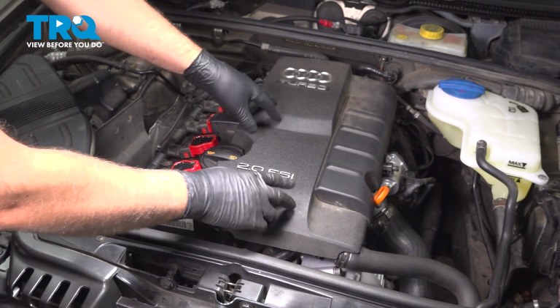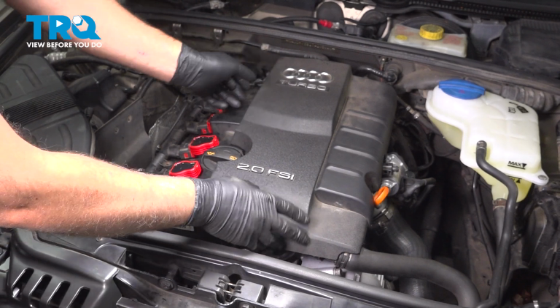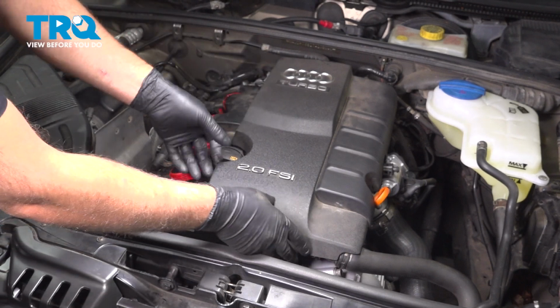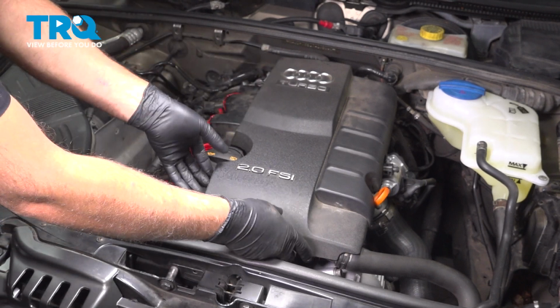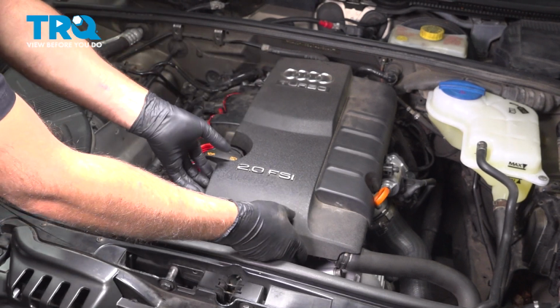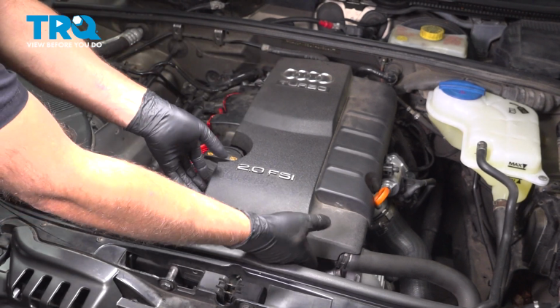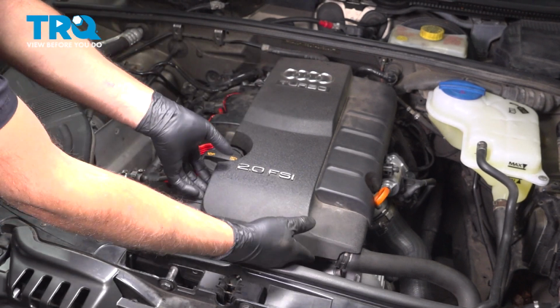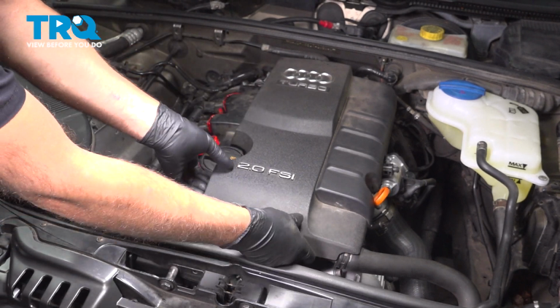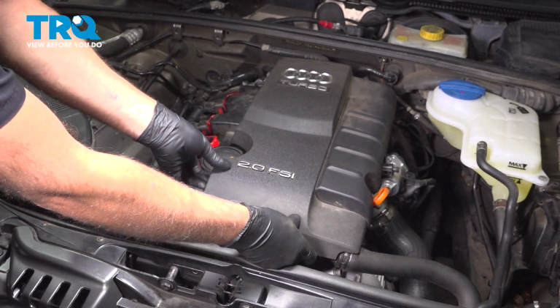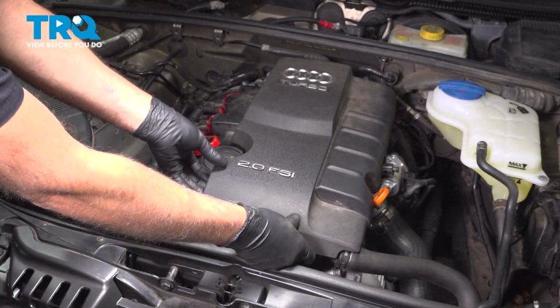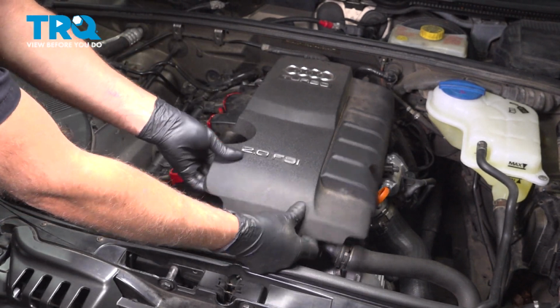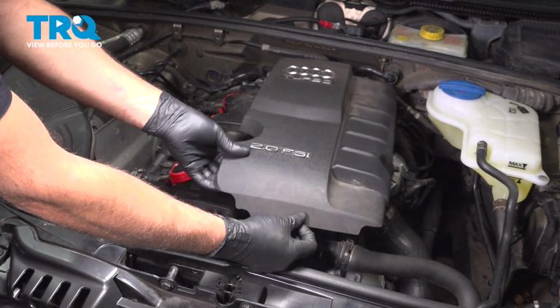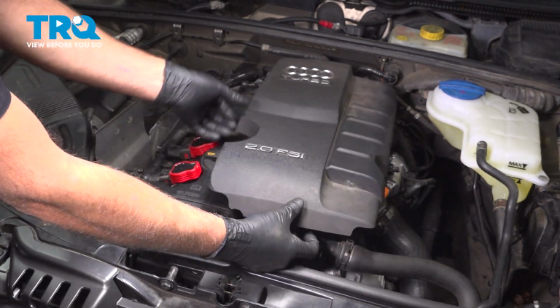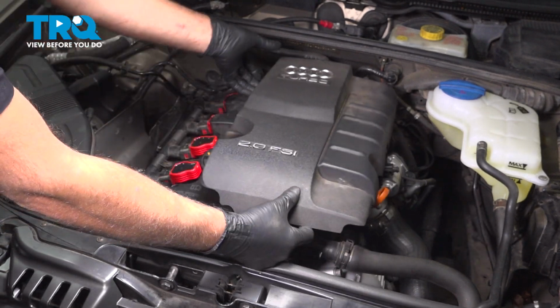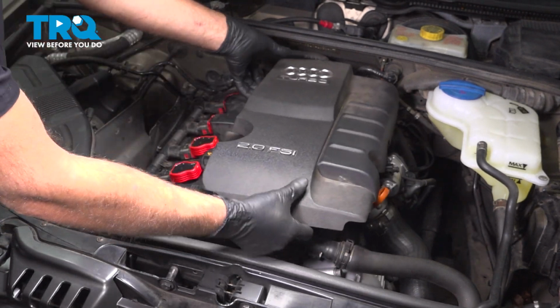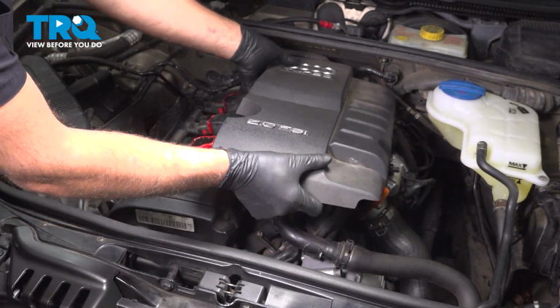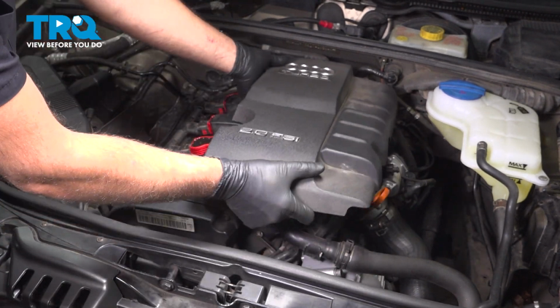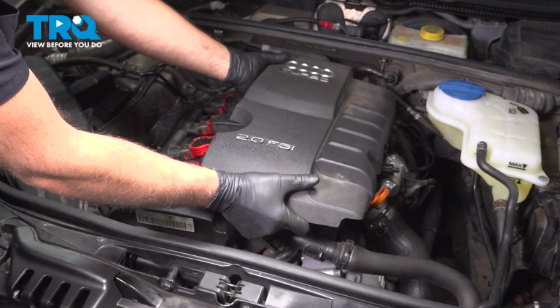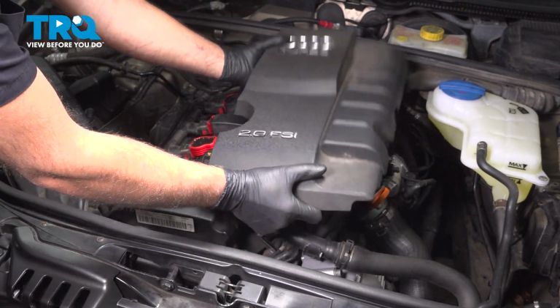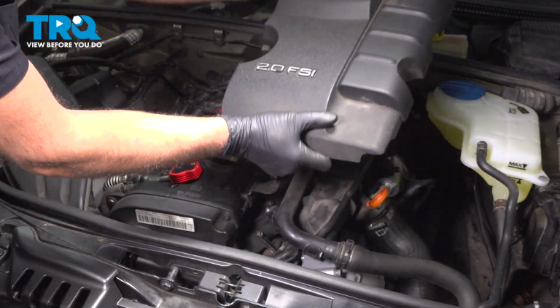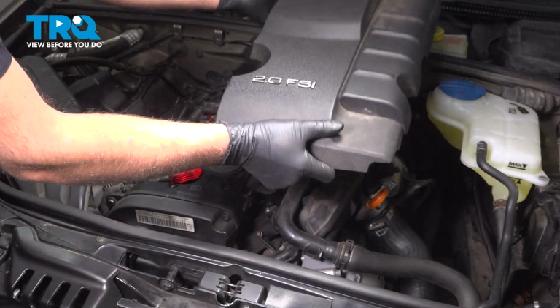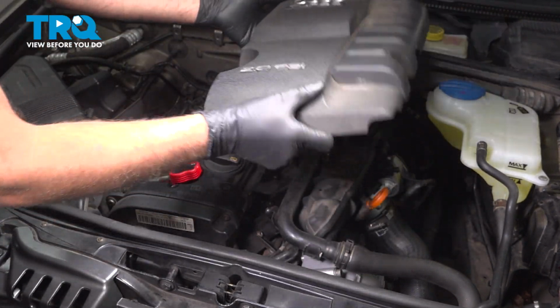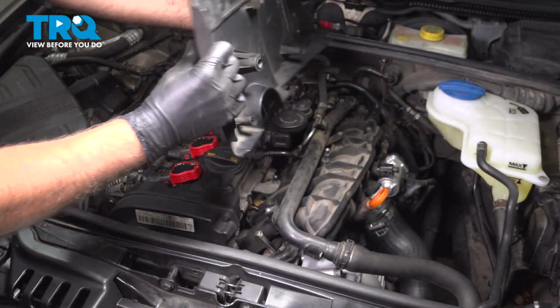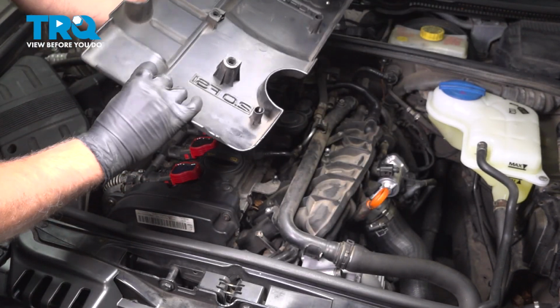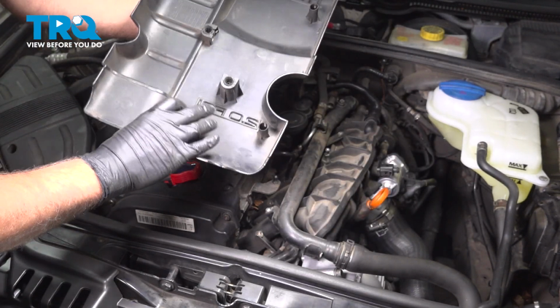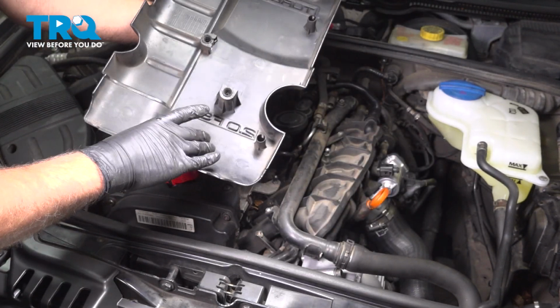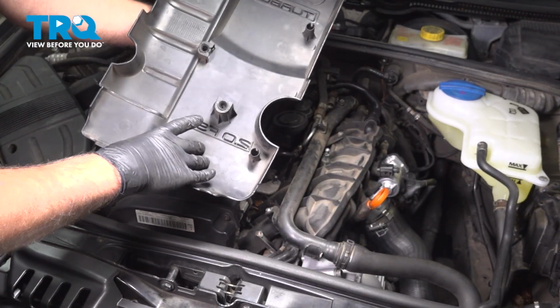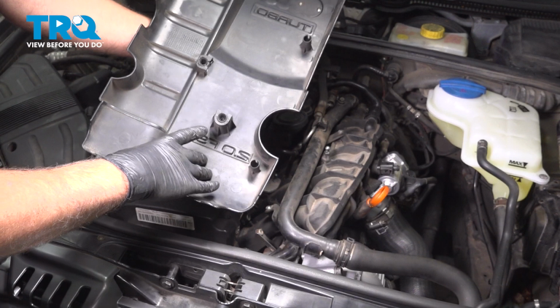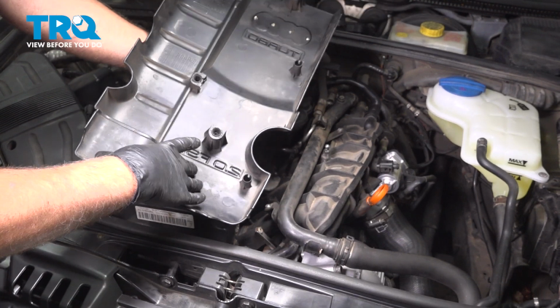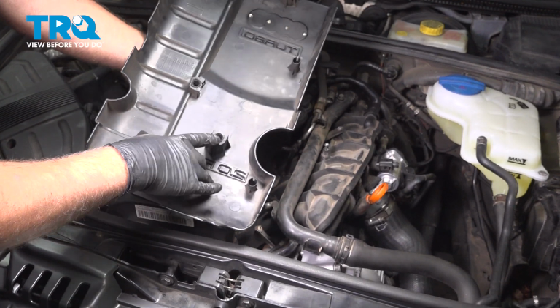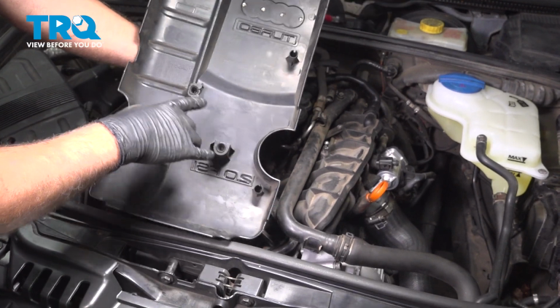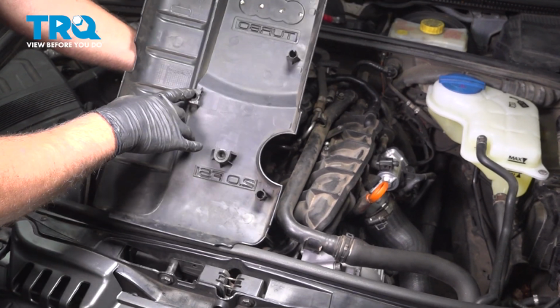I'm gonna remove the engine cover — just grab underneath and pull up. There's just some grommets holding it on.